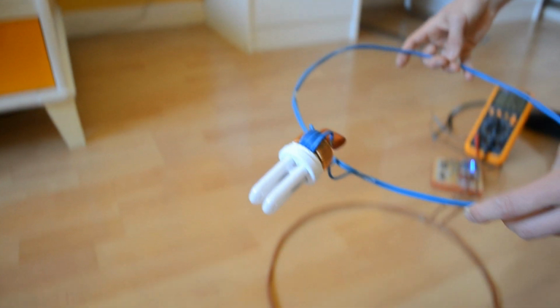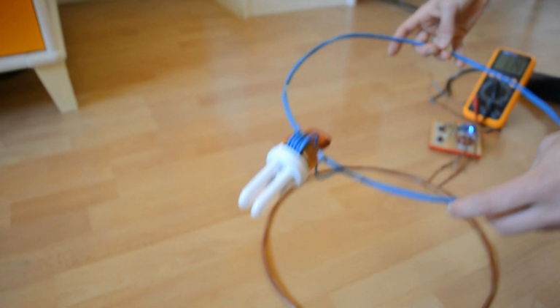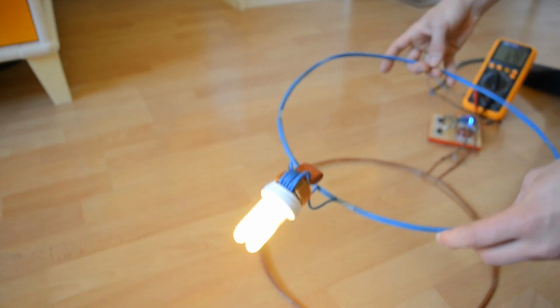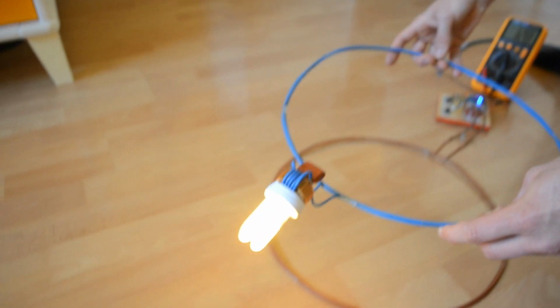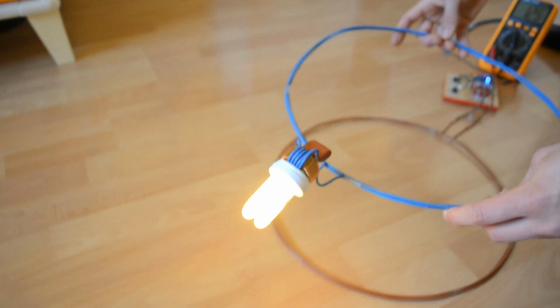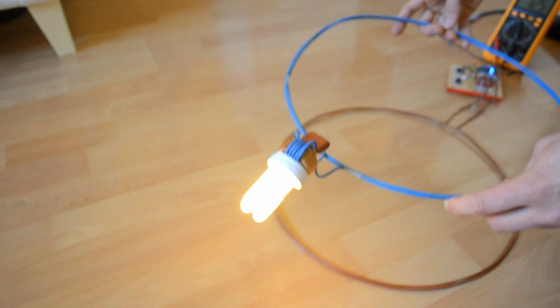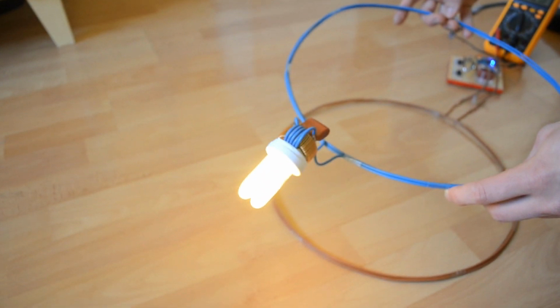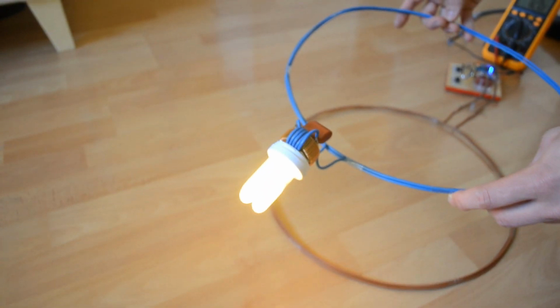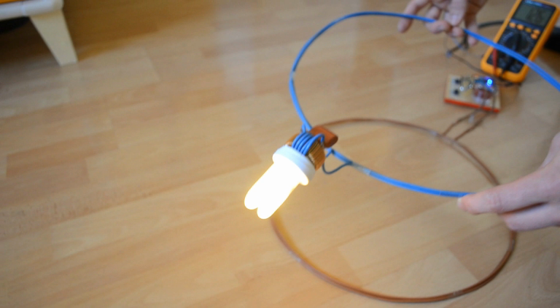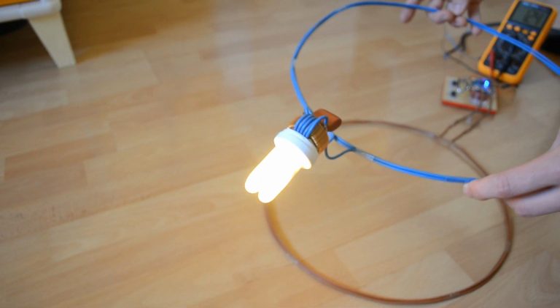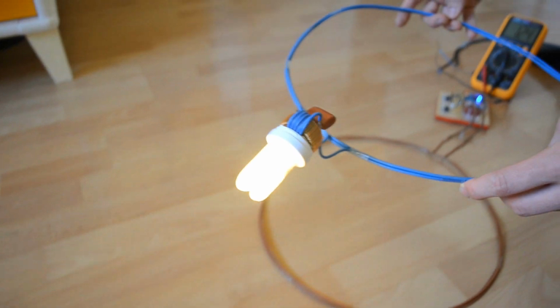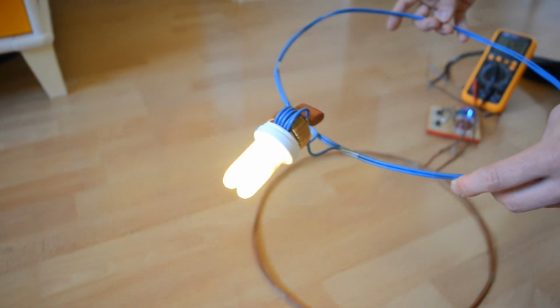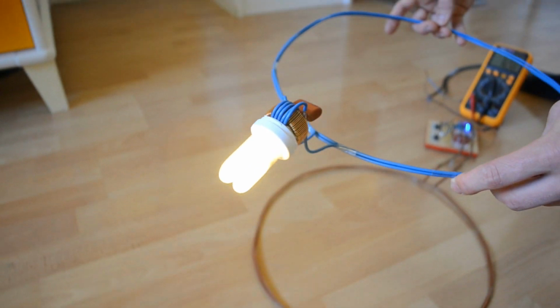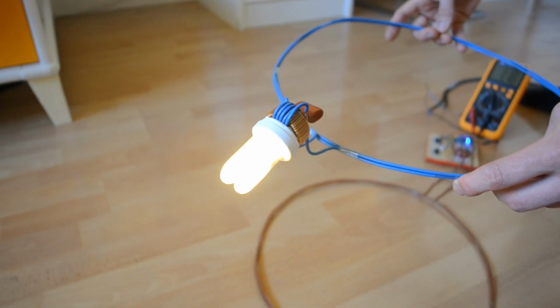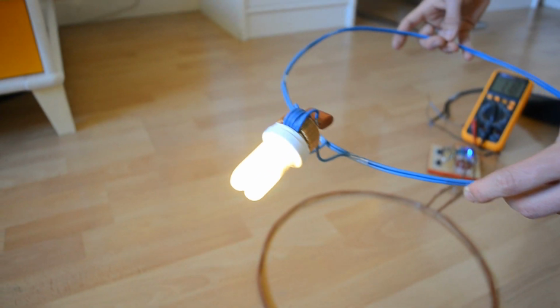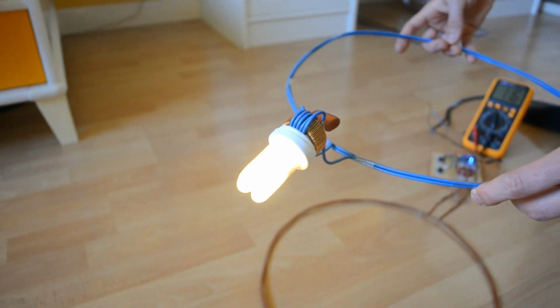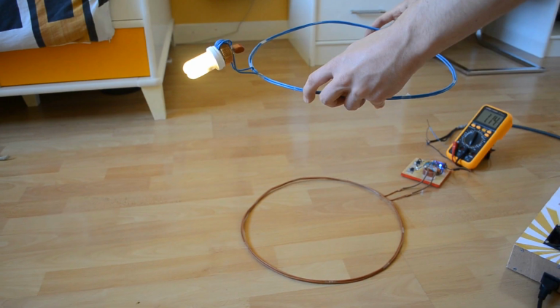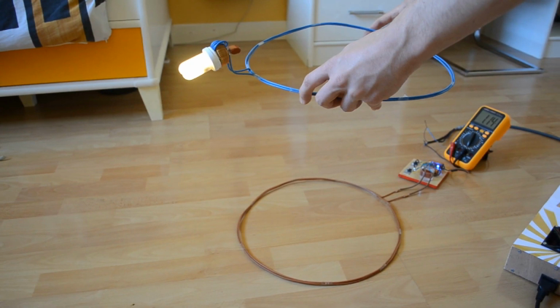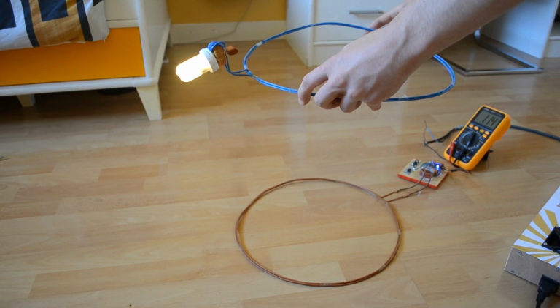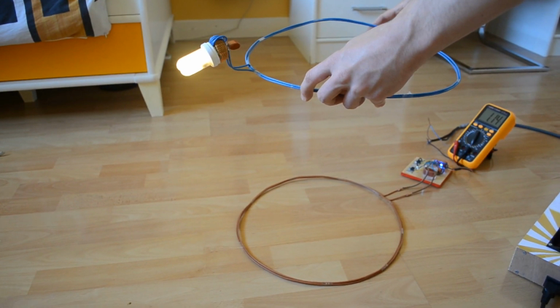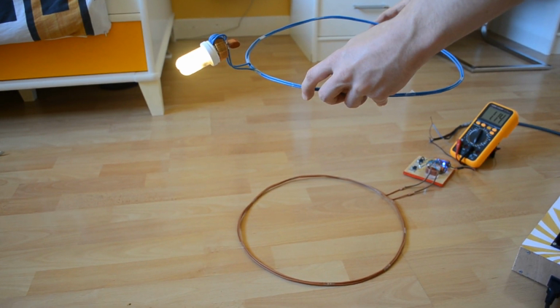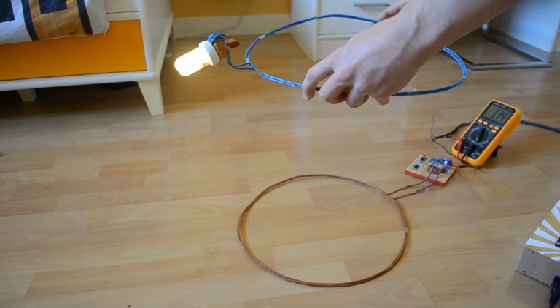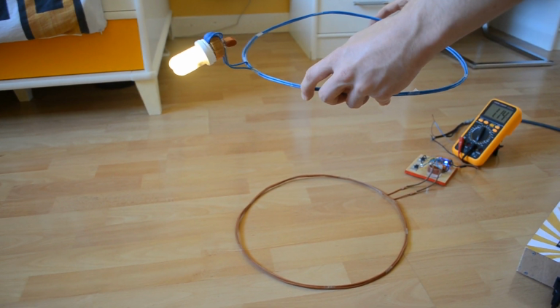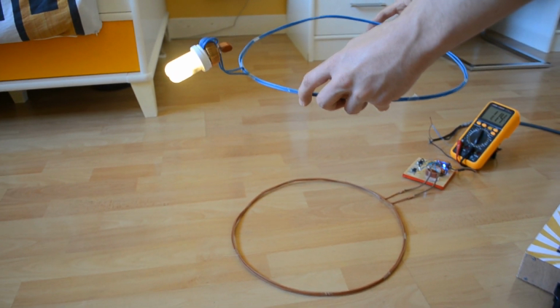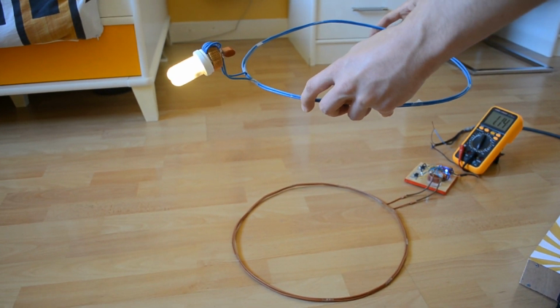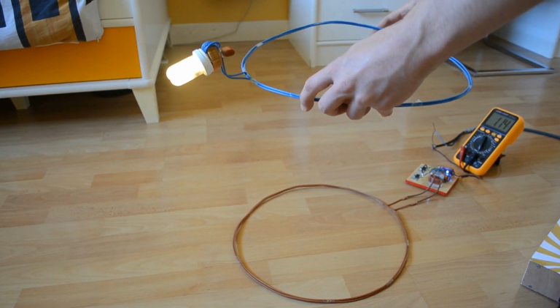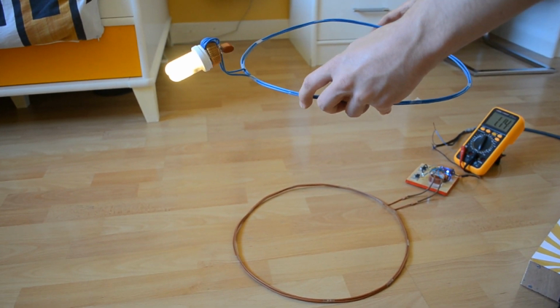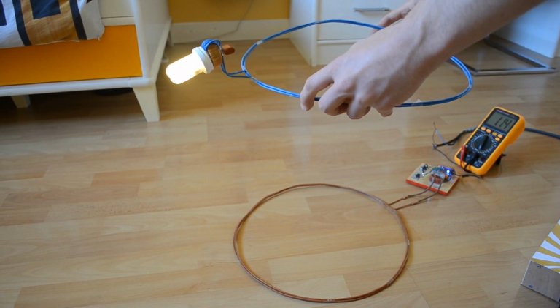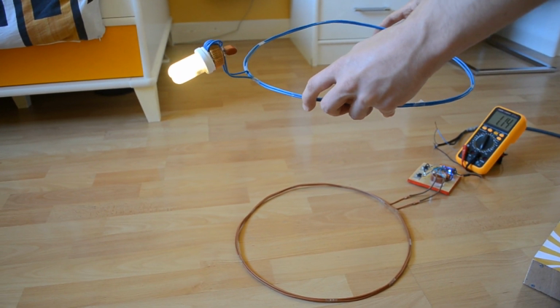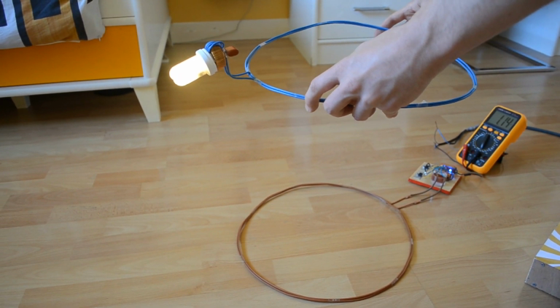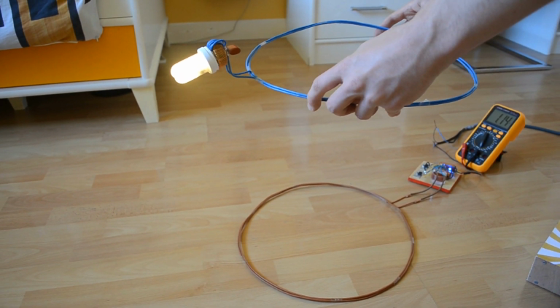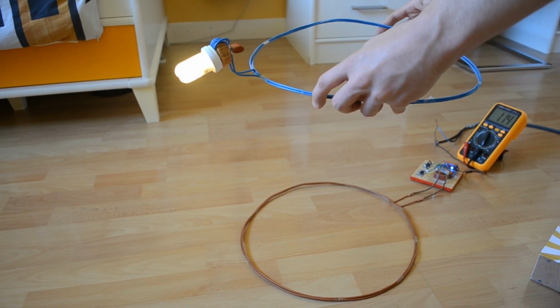We must get close to reach the trigger voltage, but then the 5W CFL is still bright over half a meter.